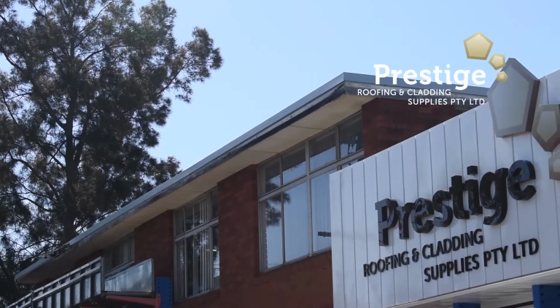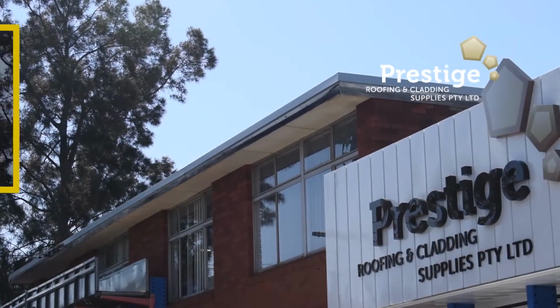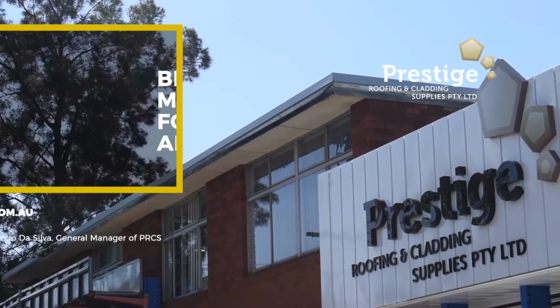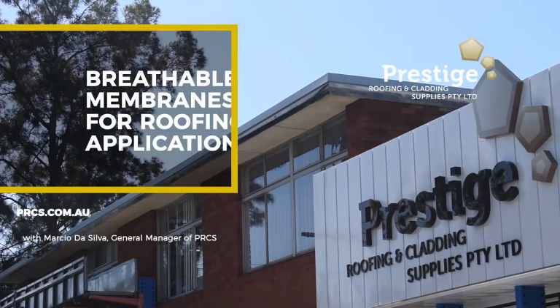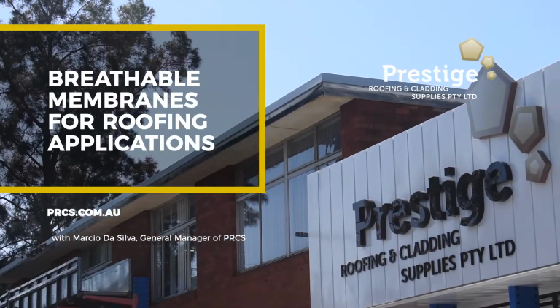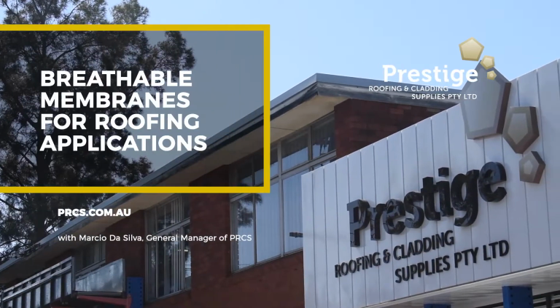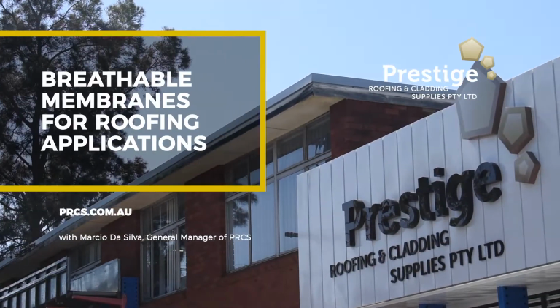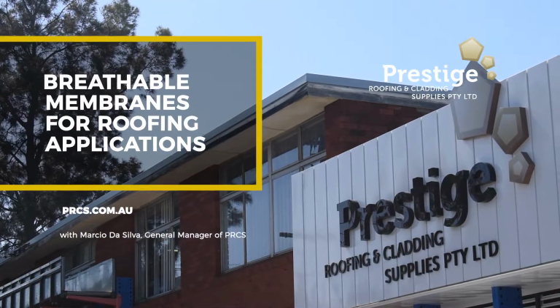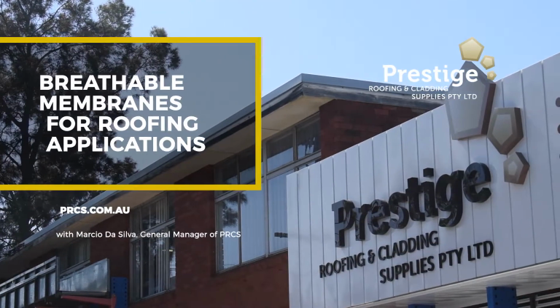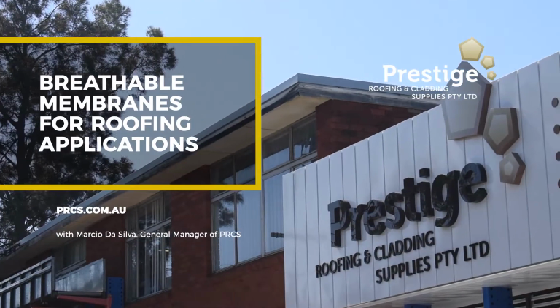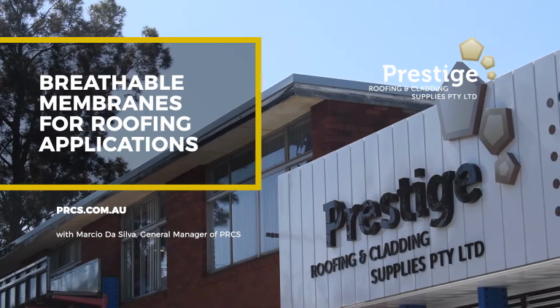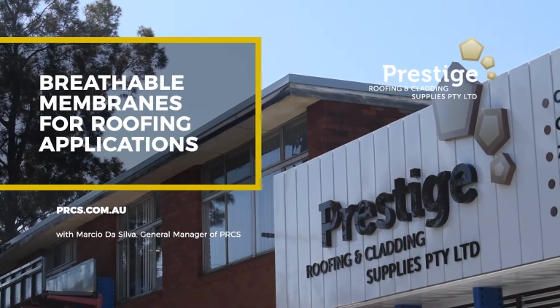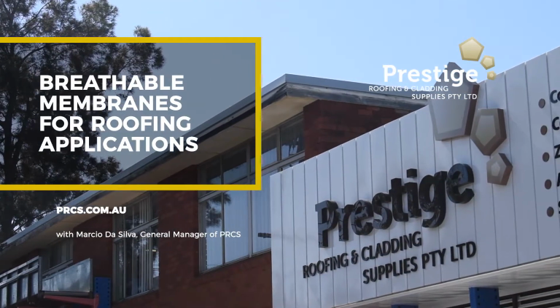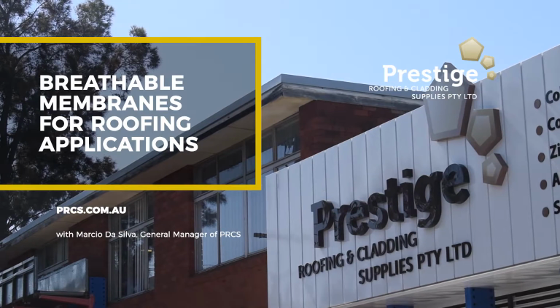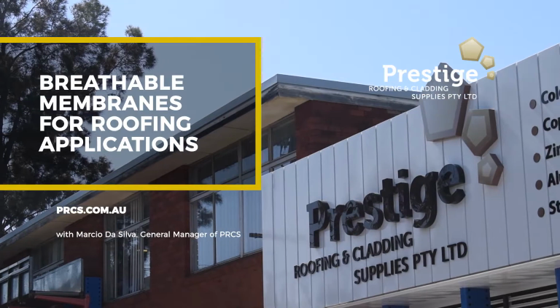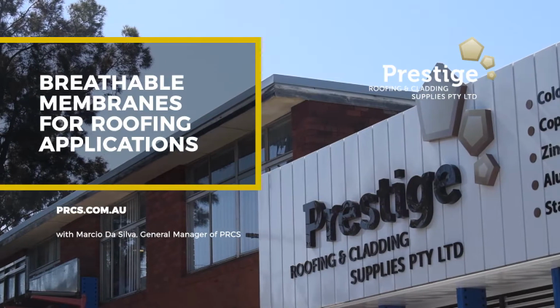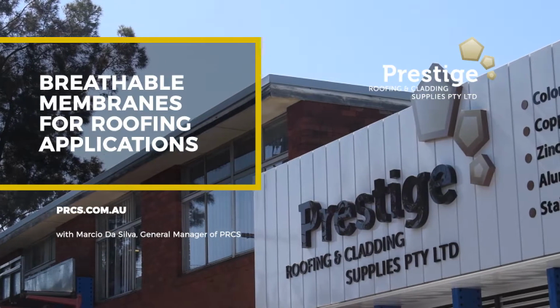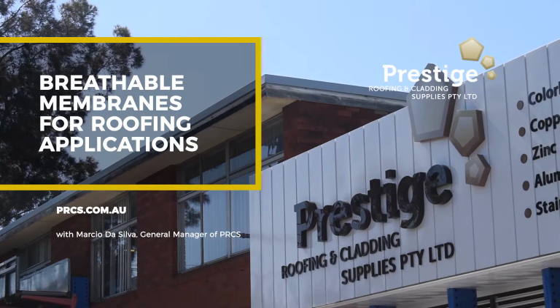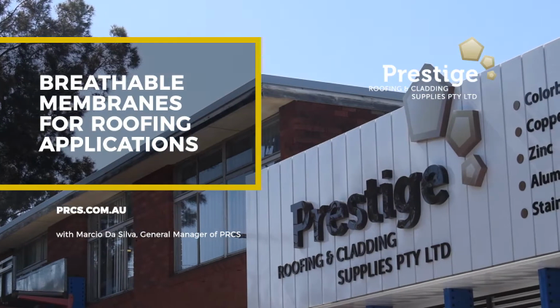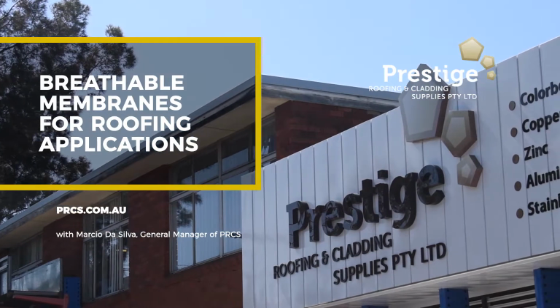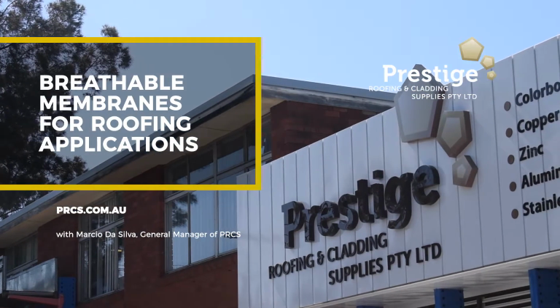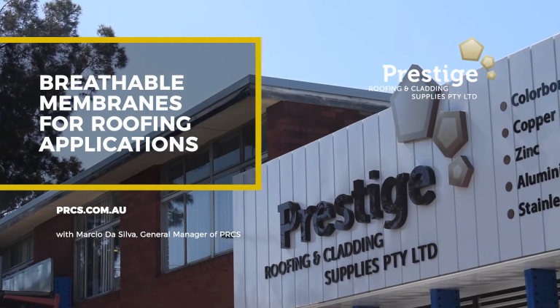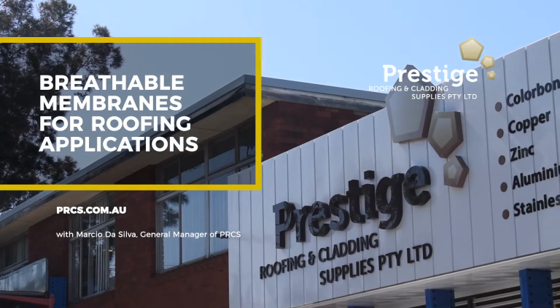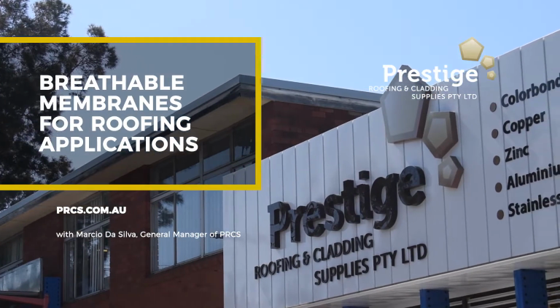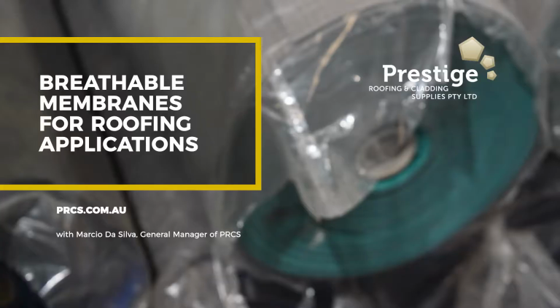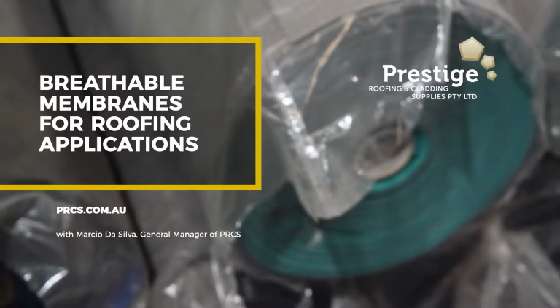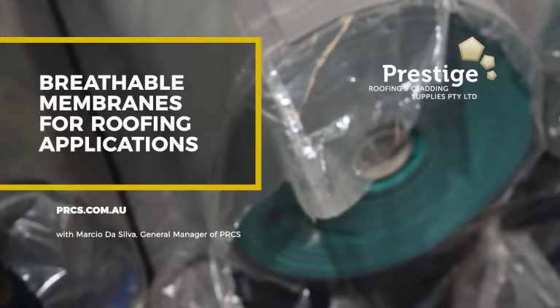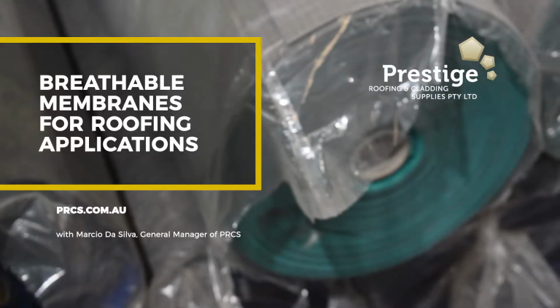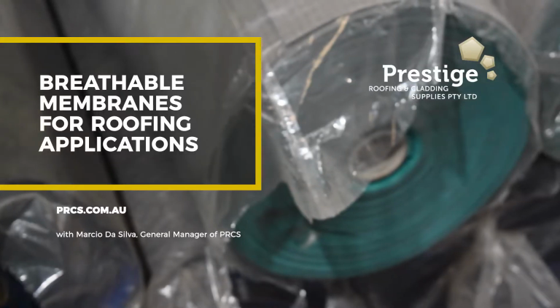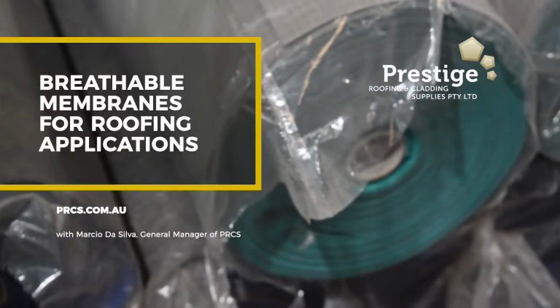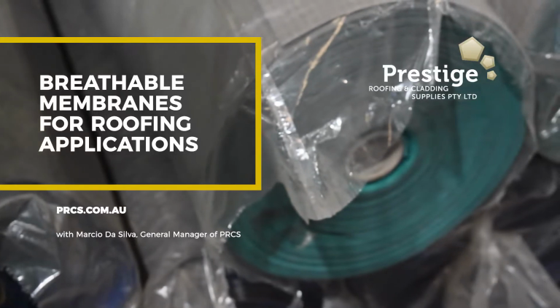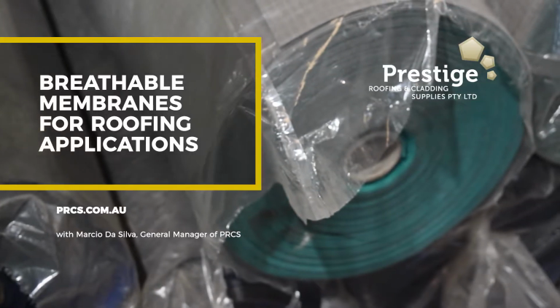Prestige Roofing and Cladding Supplies. Built on experience. Focused on you.